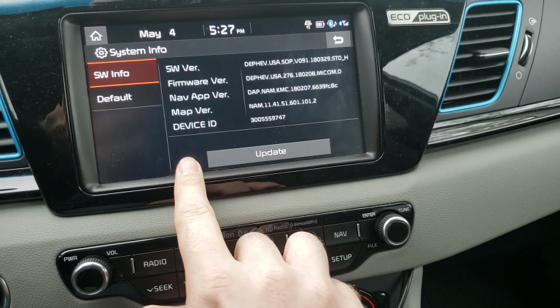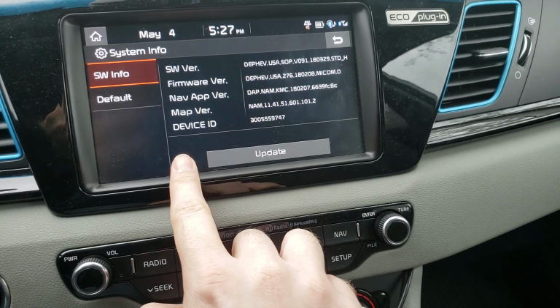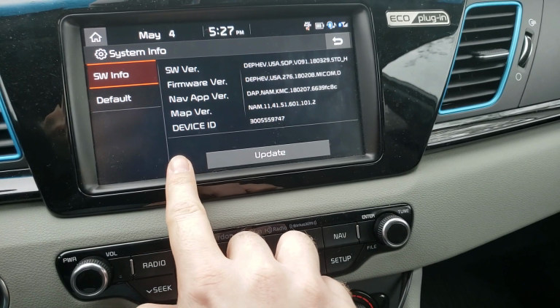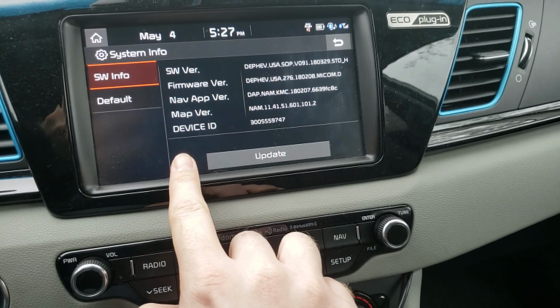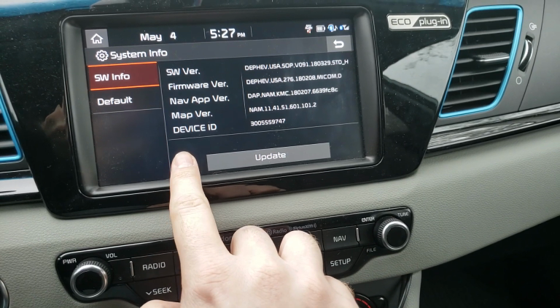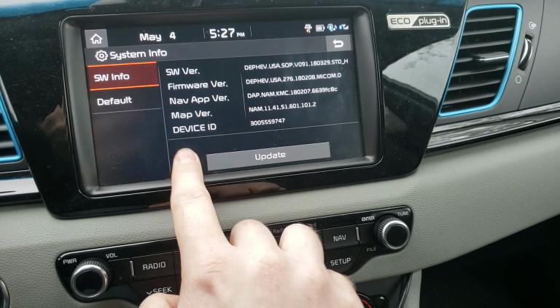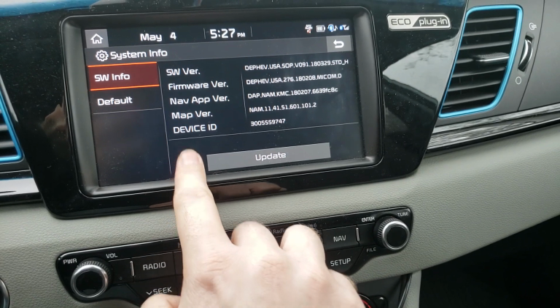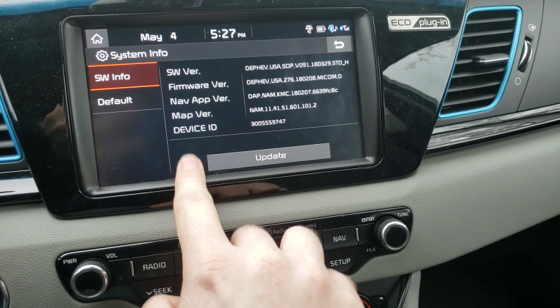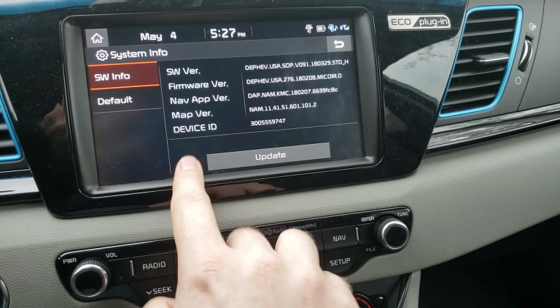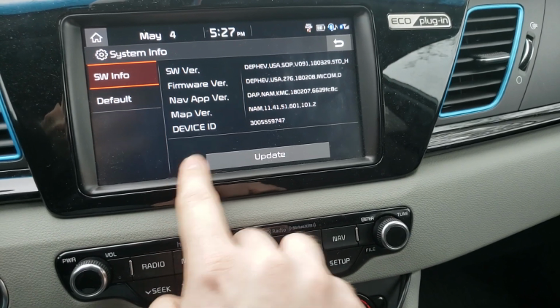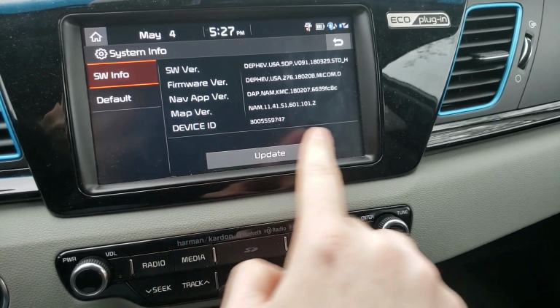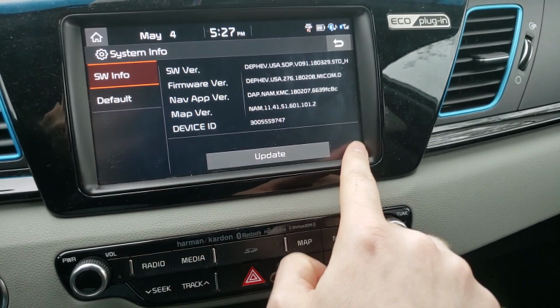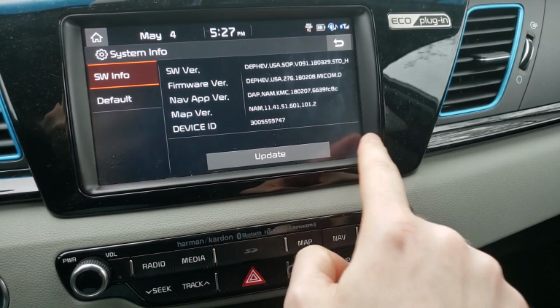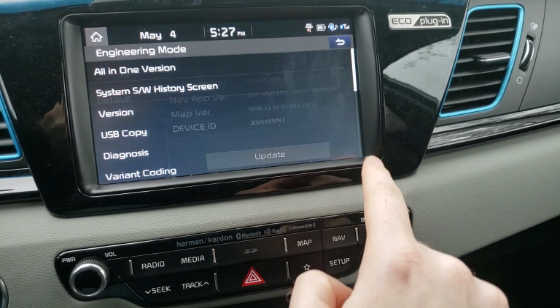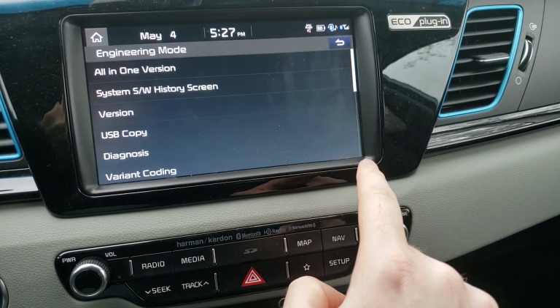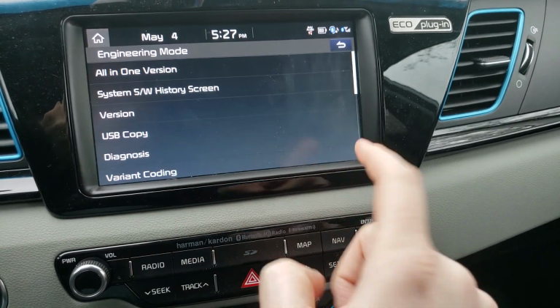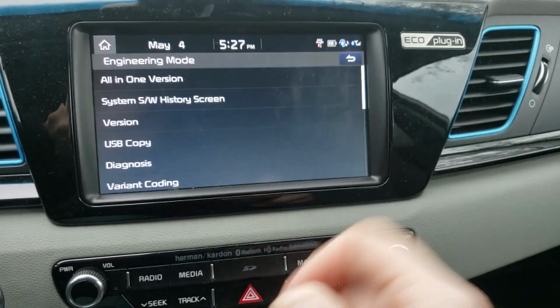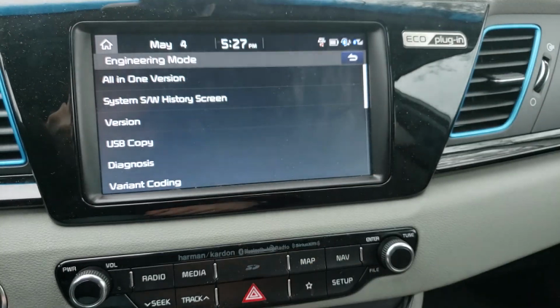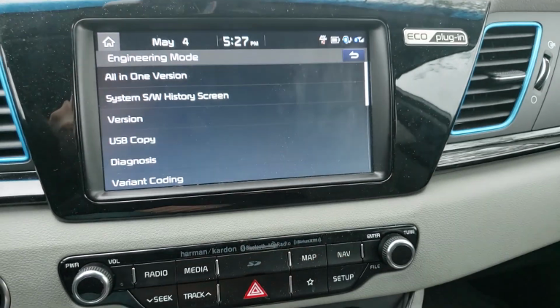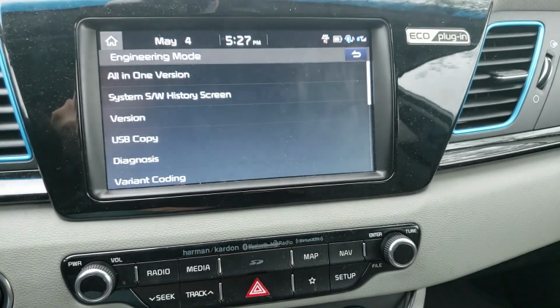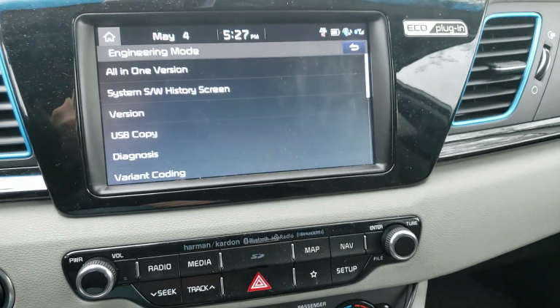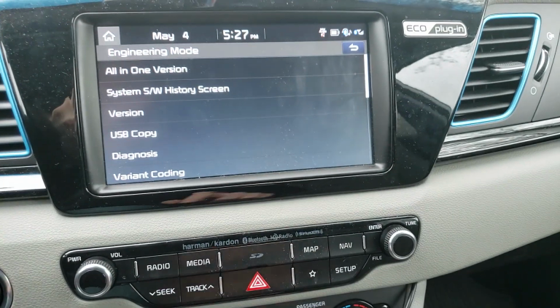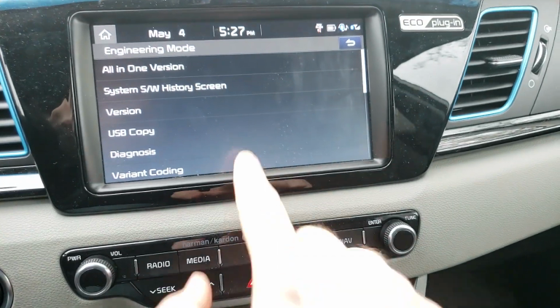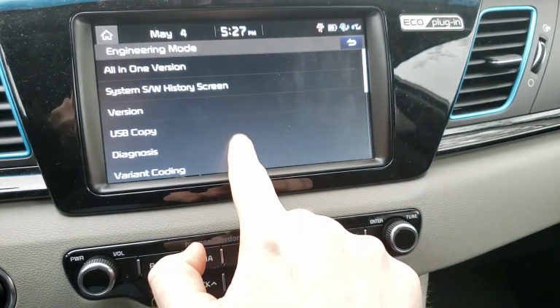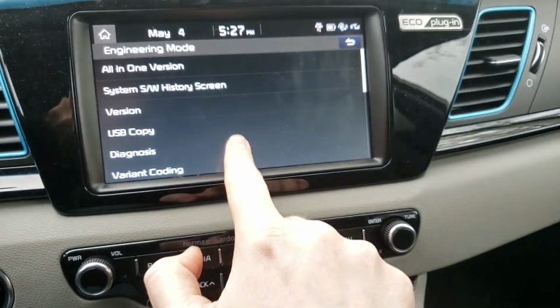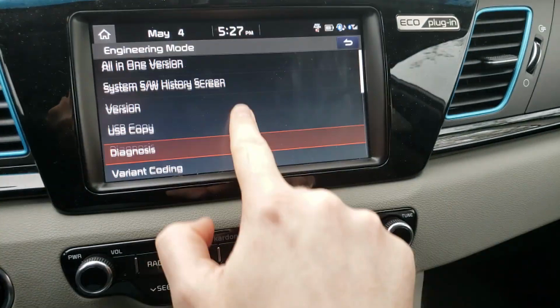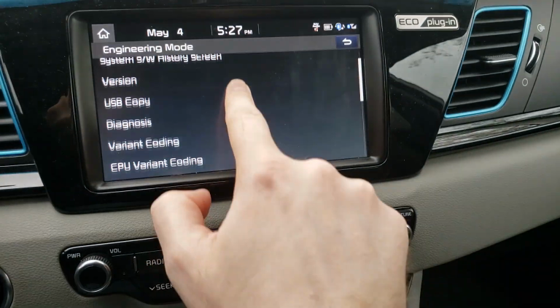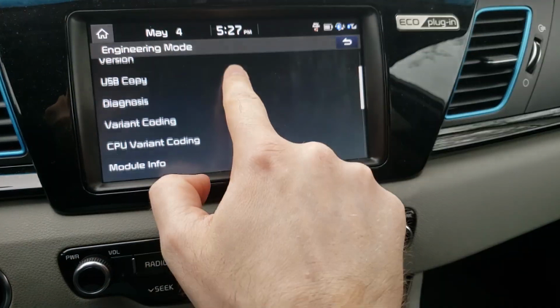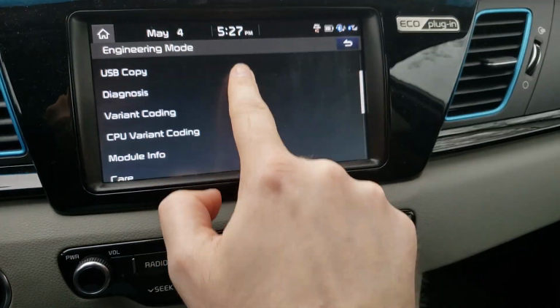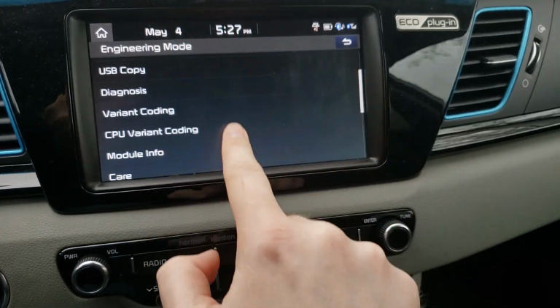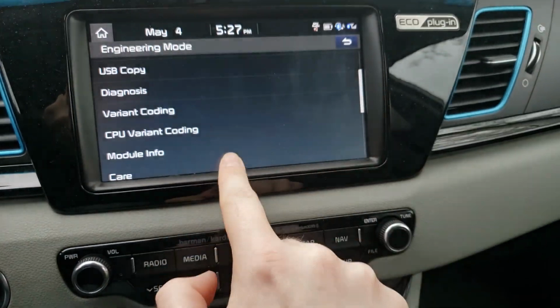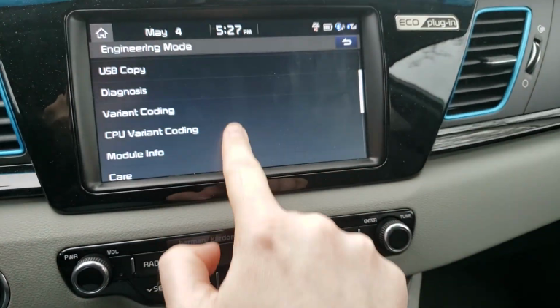Let's see if I can do it. There it is. So then you can start exploring the menus.